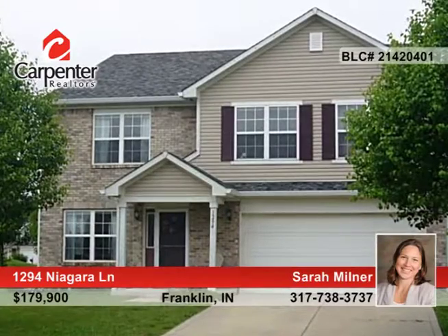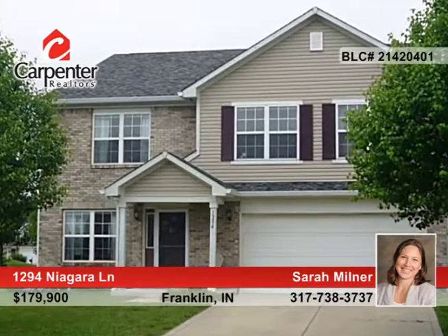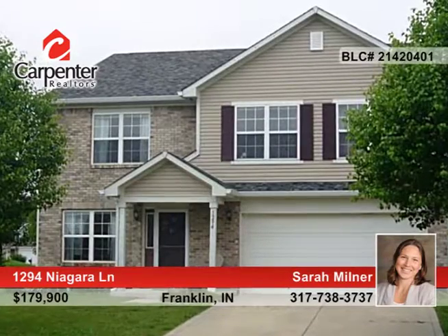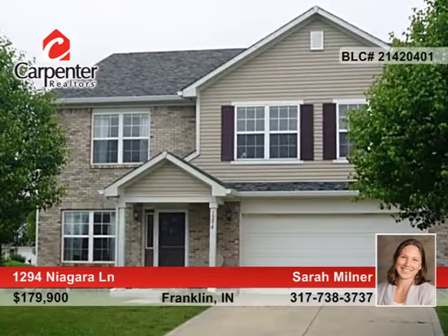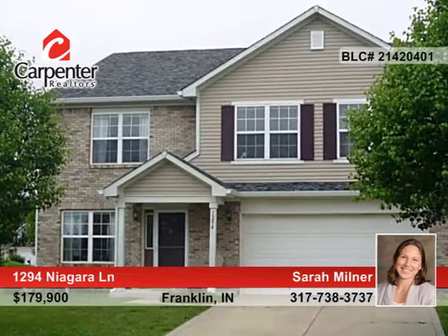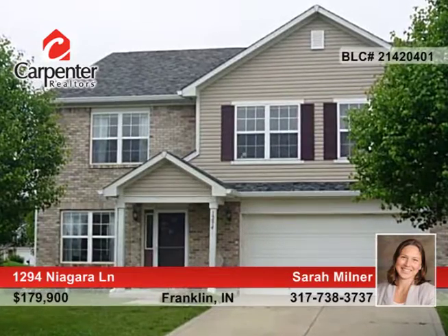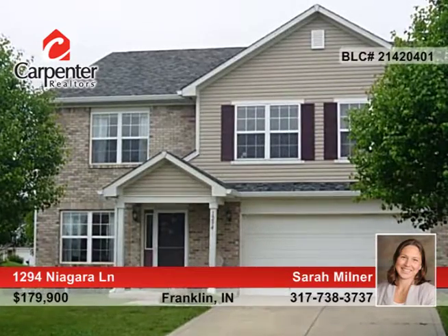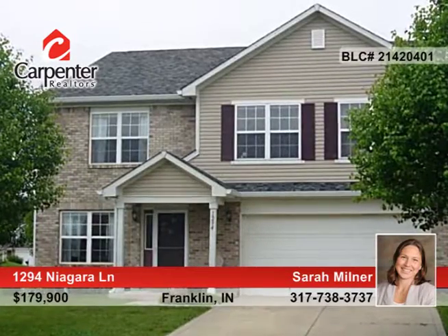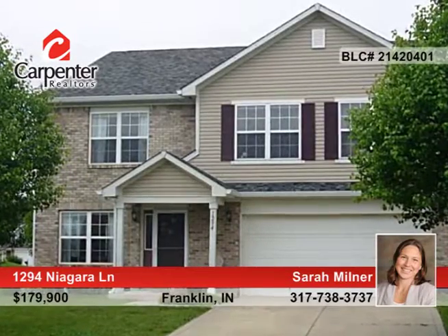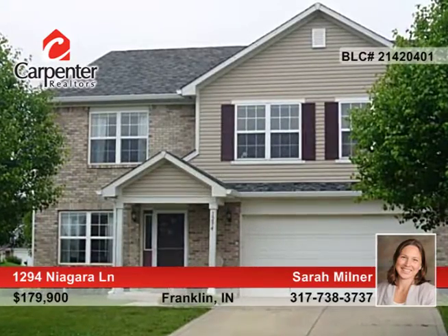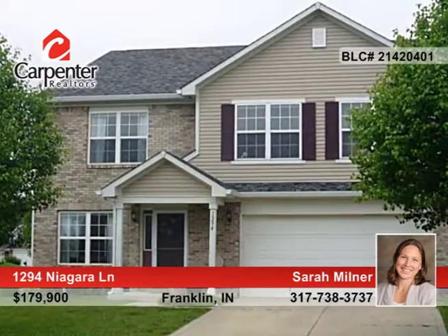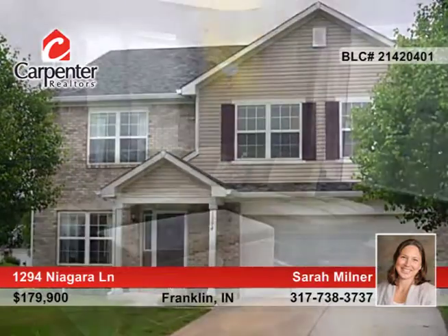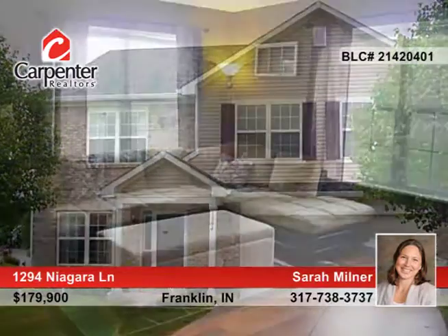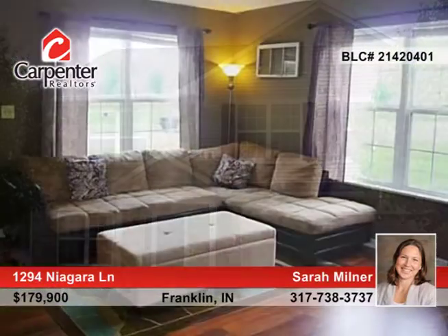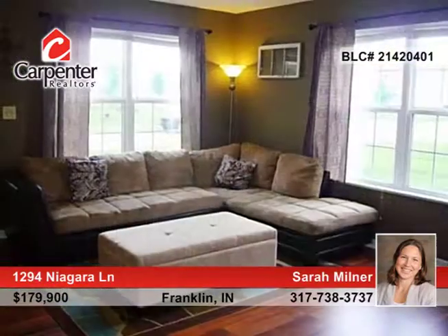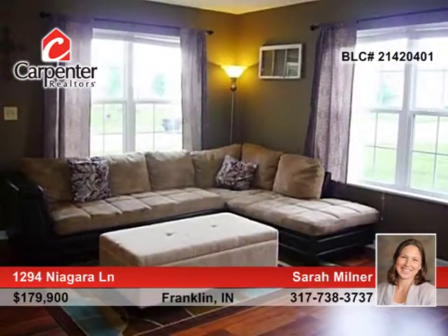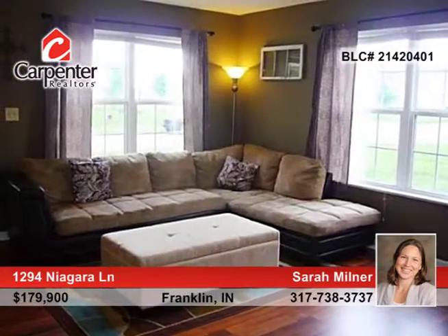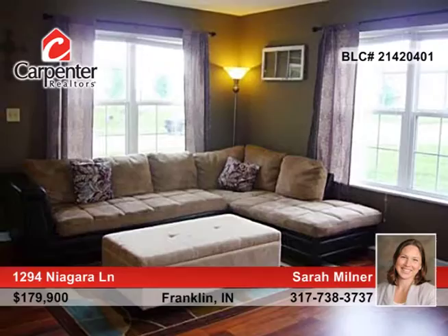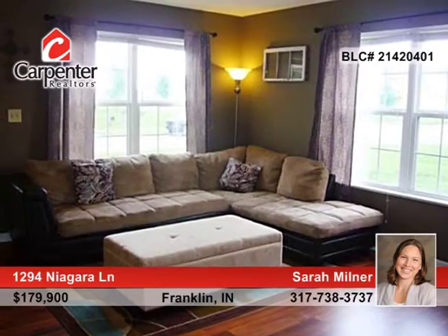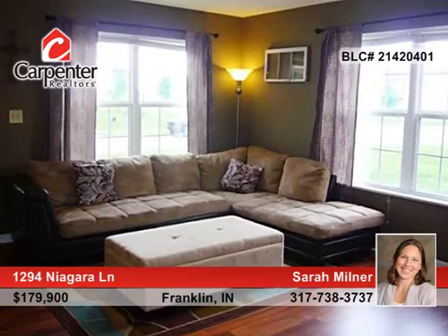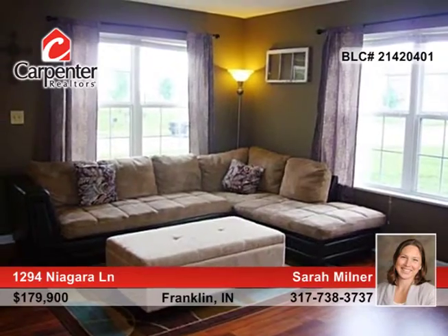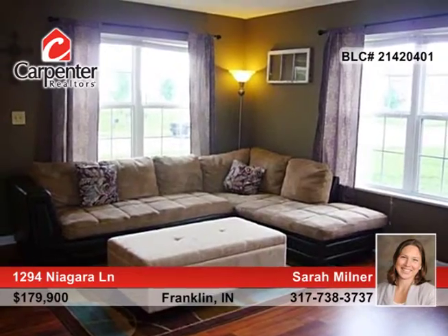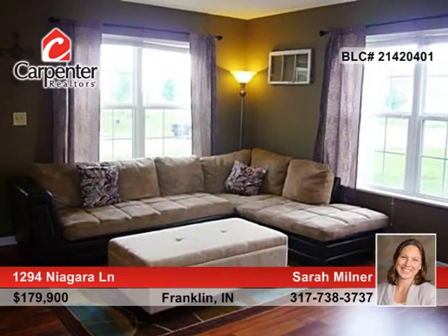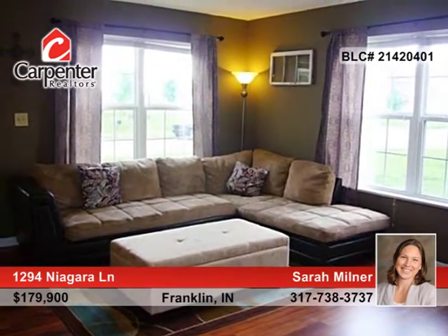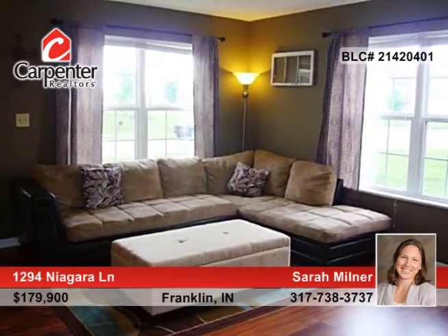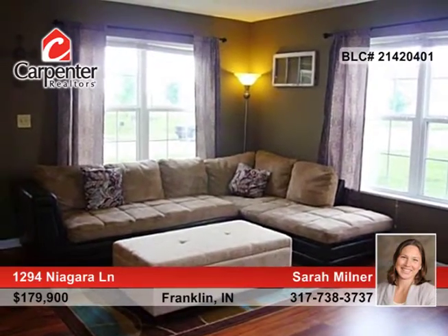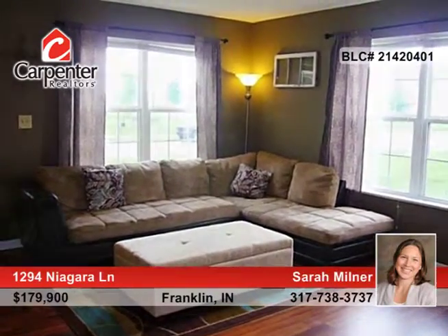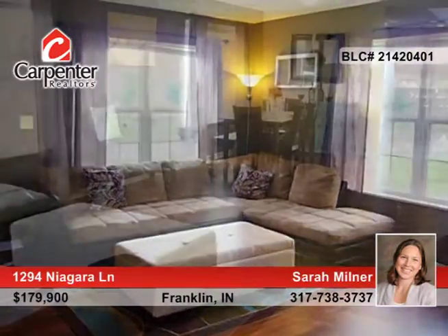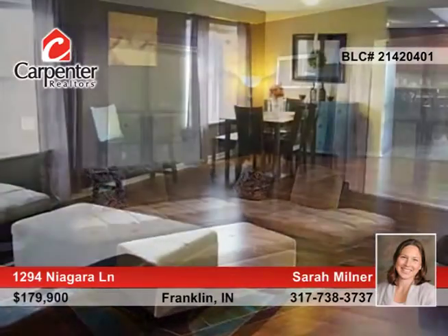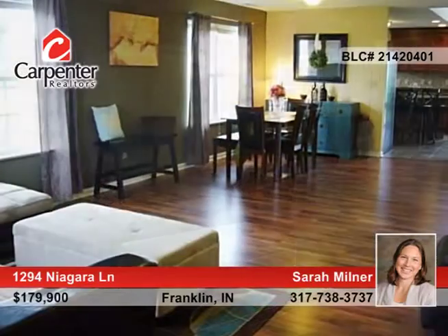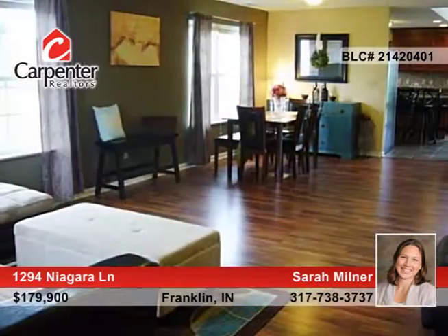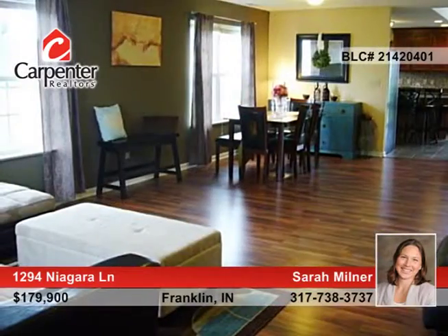Seated on a large corner lot, this four bedroom, two and a half bath, 3,200 plus square foot home is located in a desirable family-friendly subdivision.